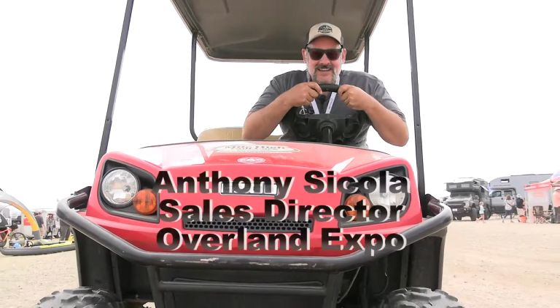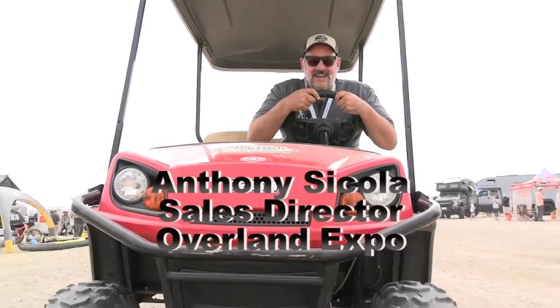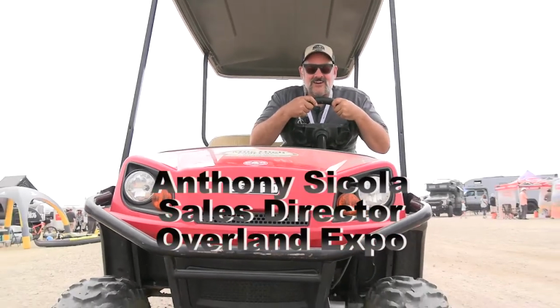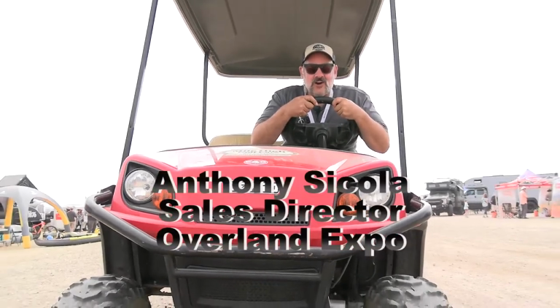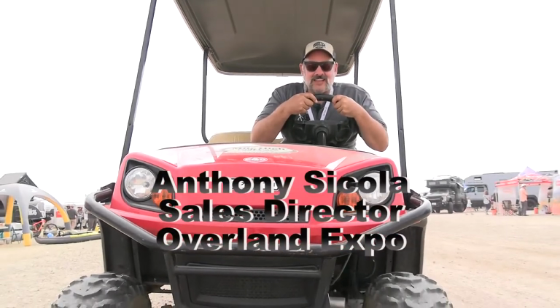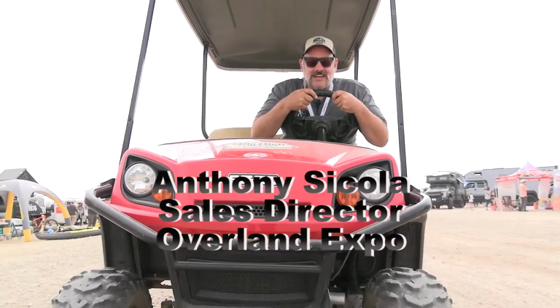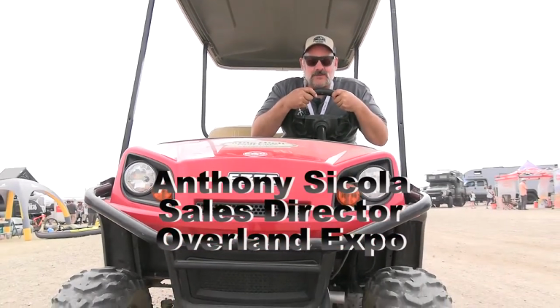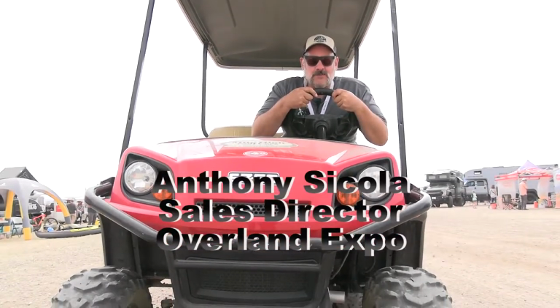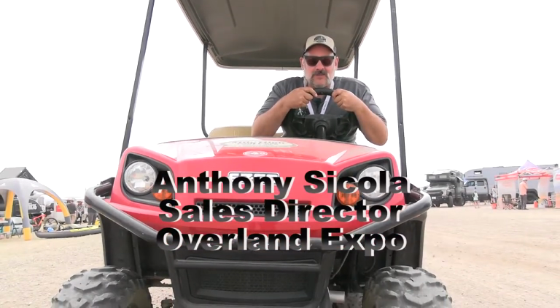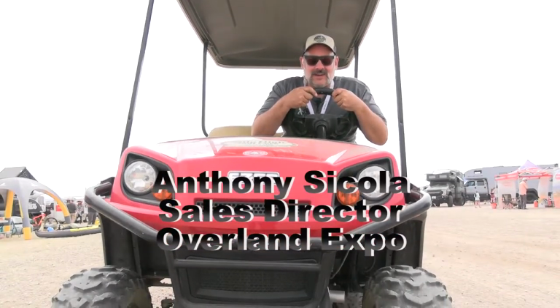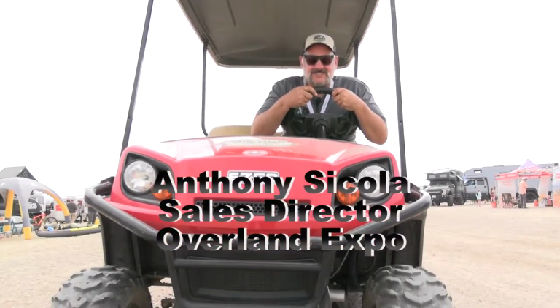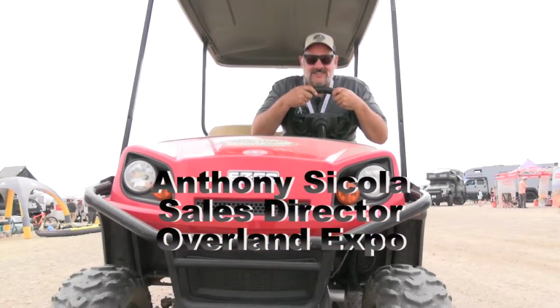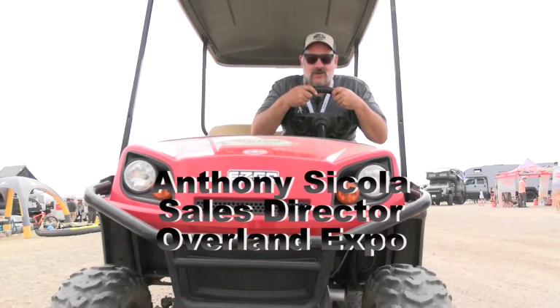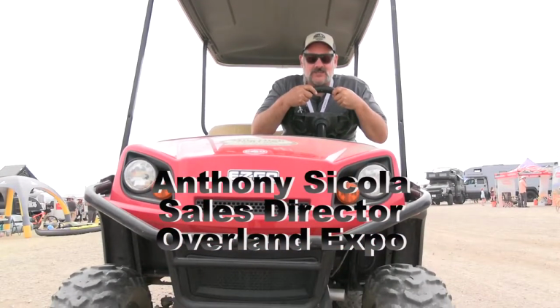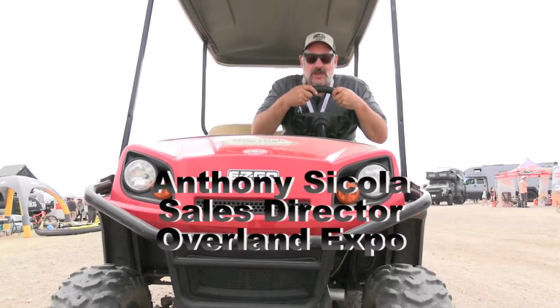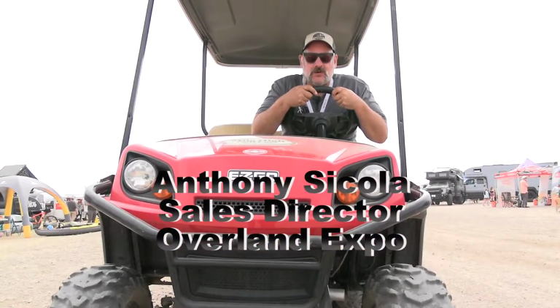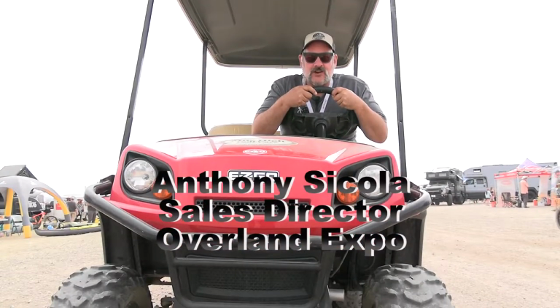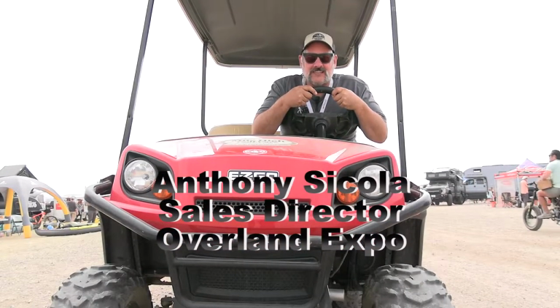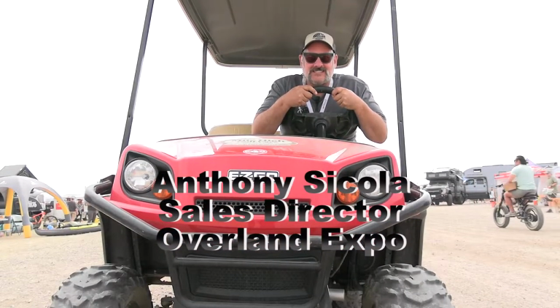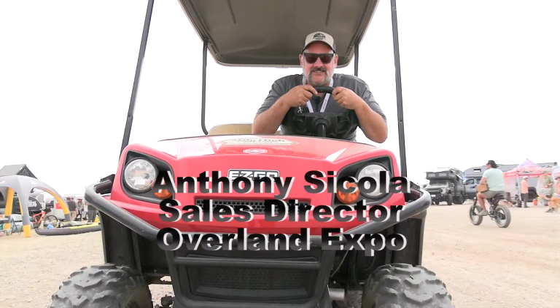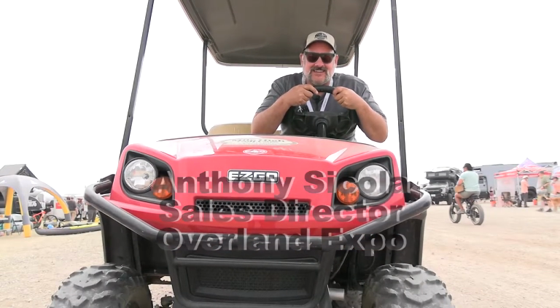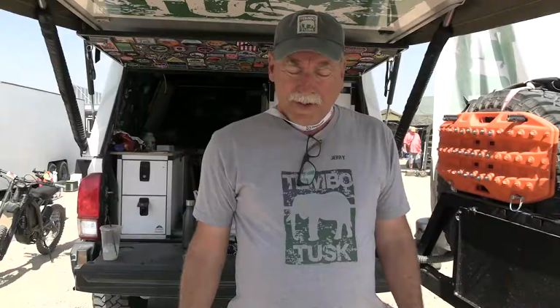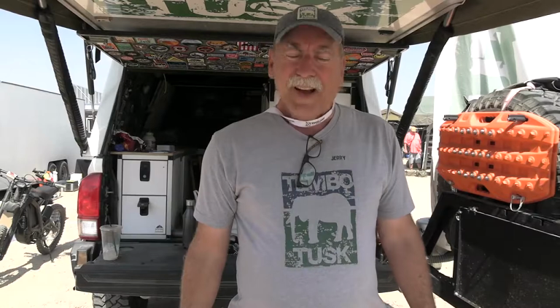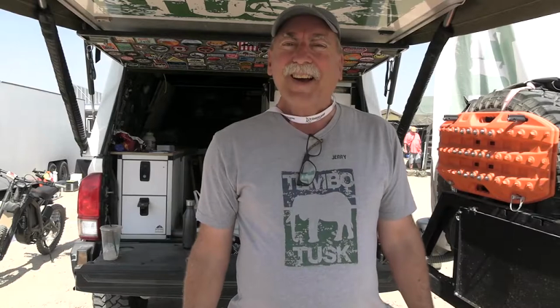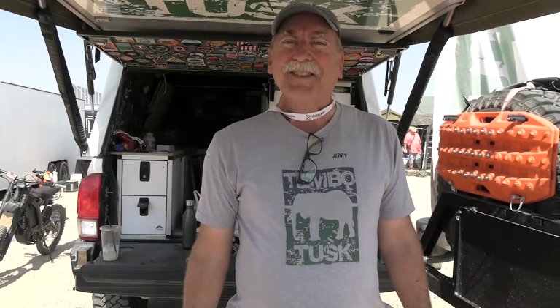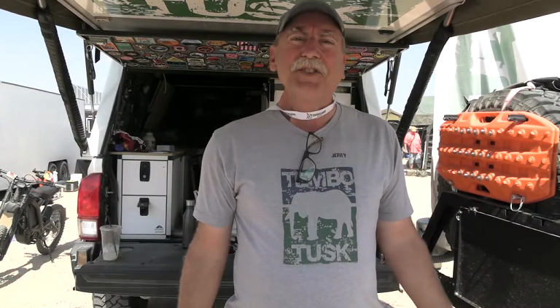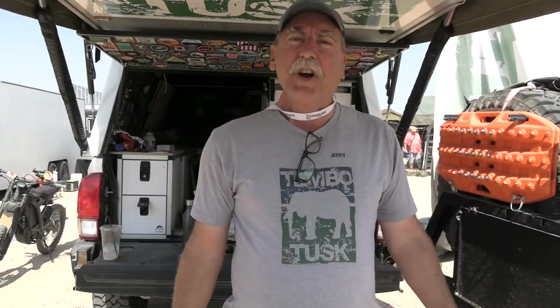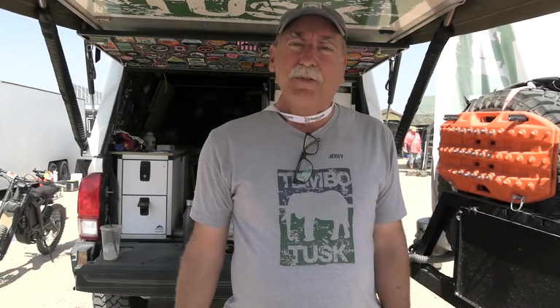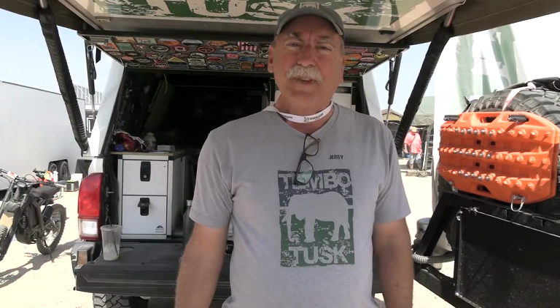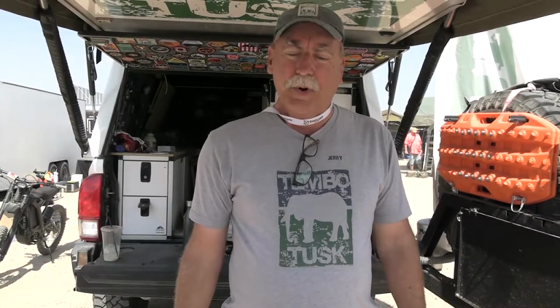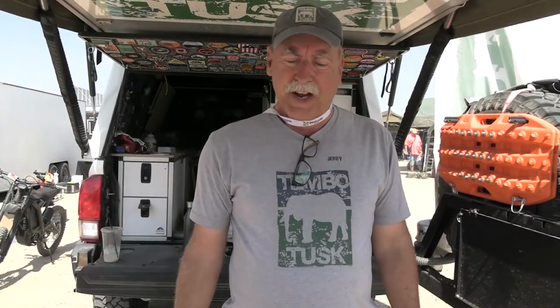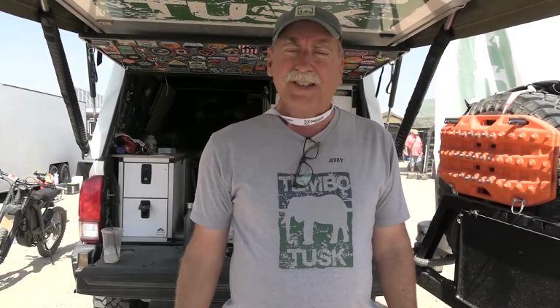You're at Overland Expo Mountain West and you're watching Waypoint Overland TV. Hi guys, this is Jerry from Tembo Tusk.